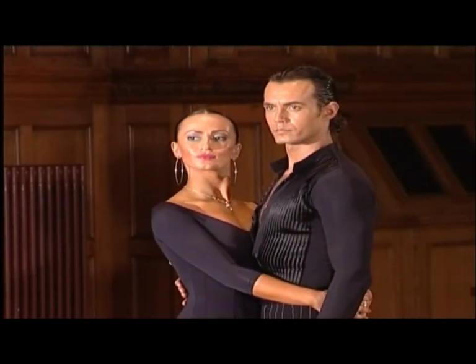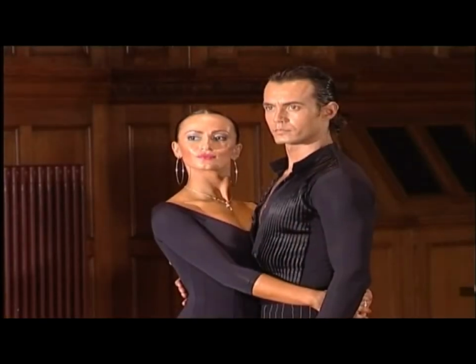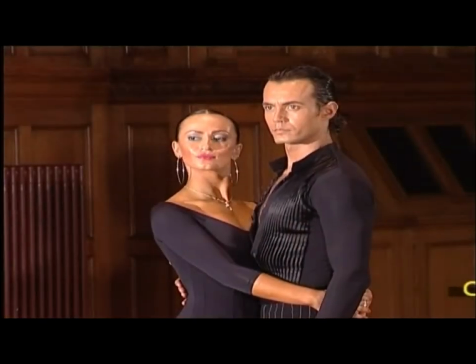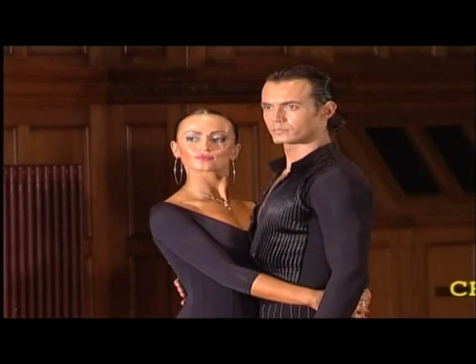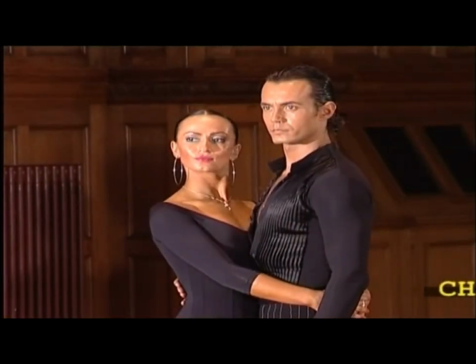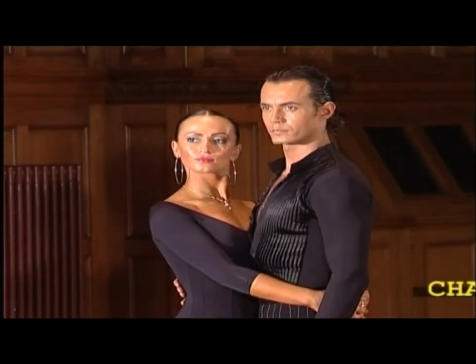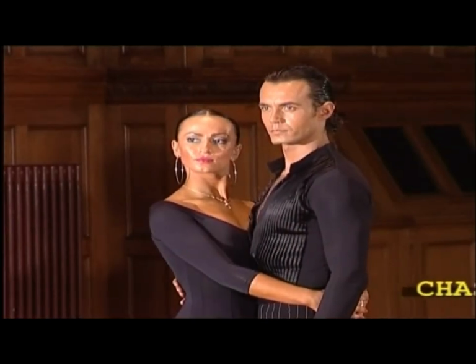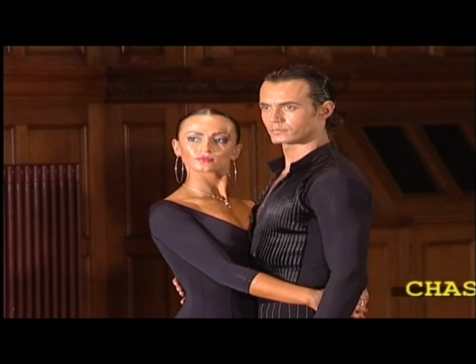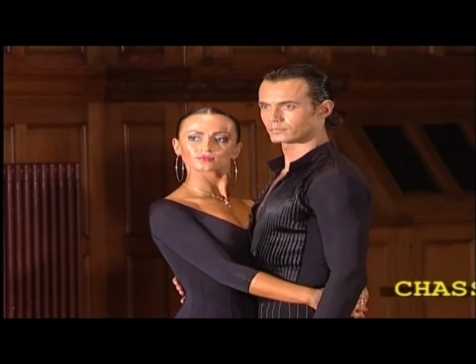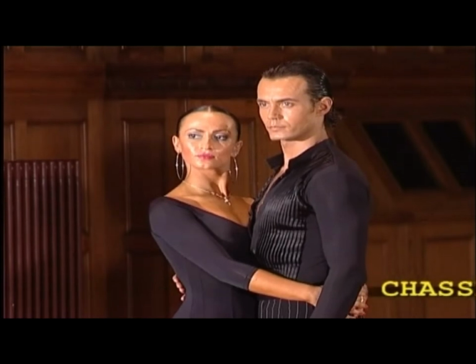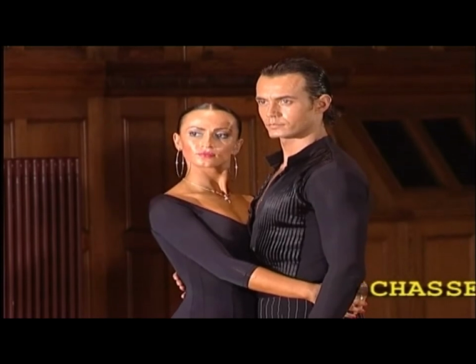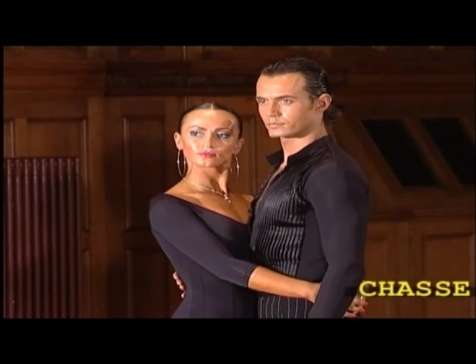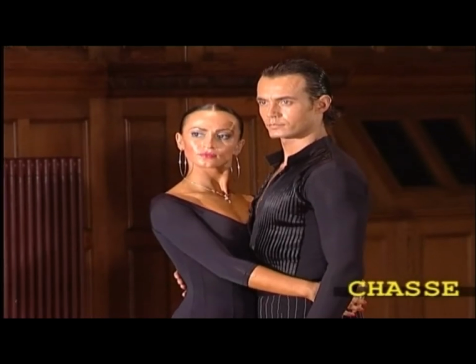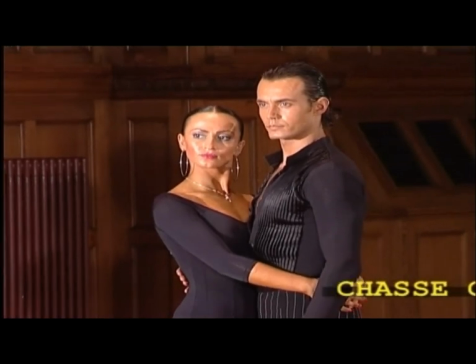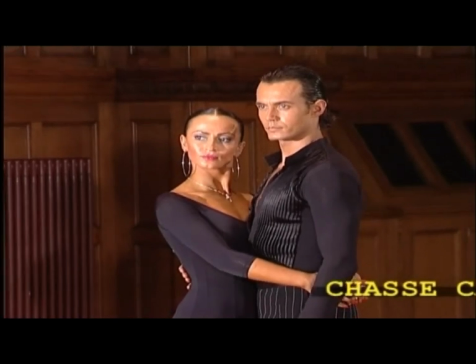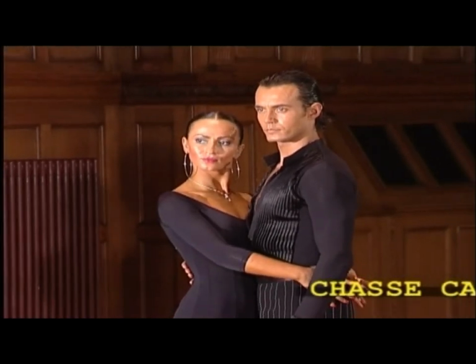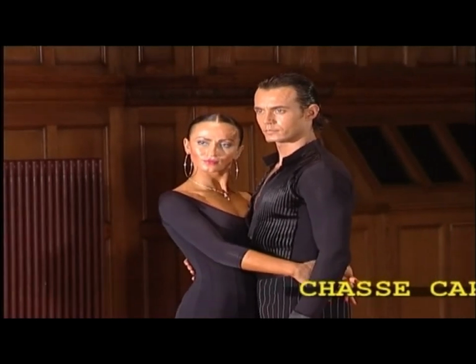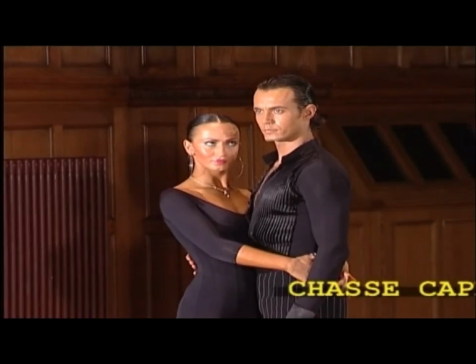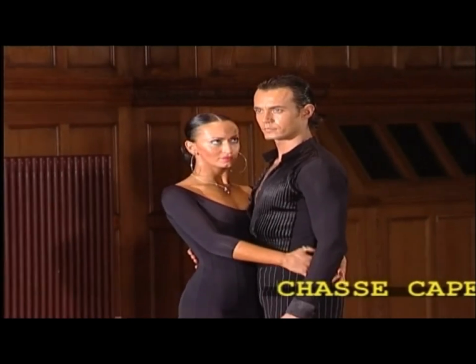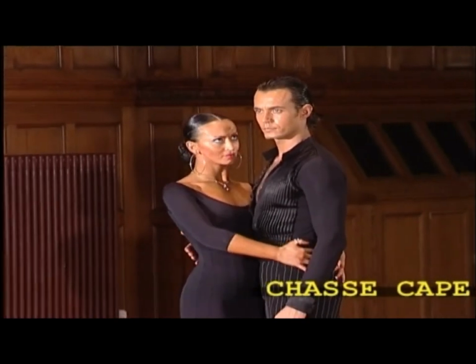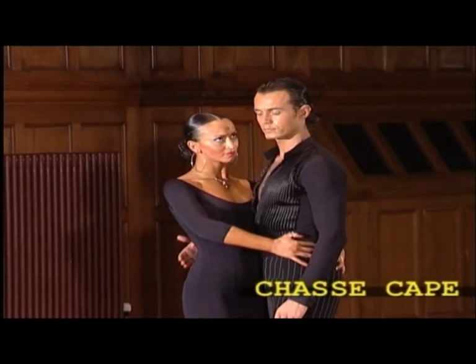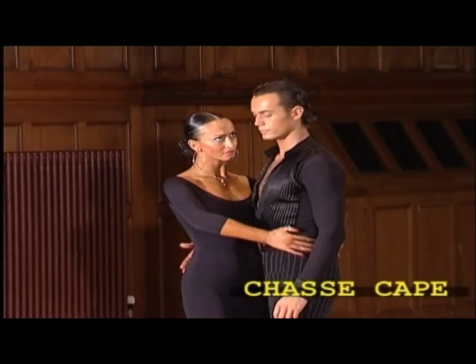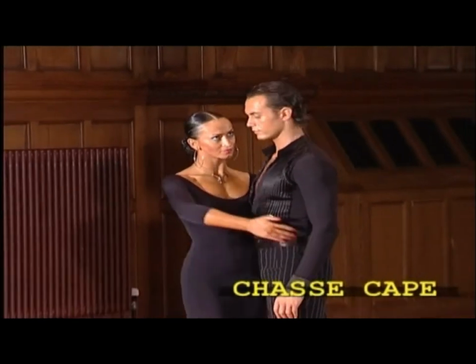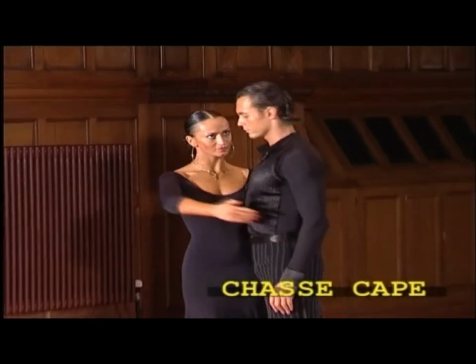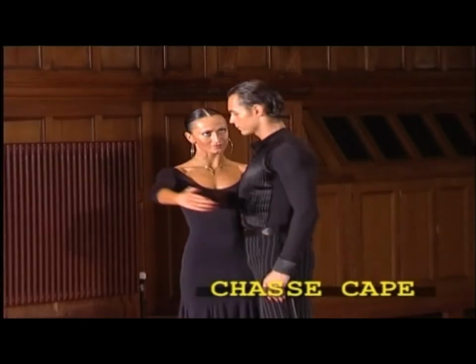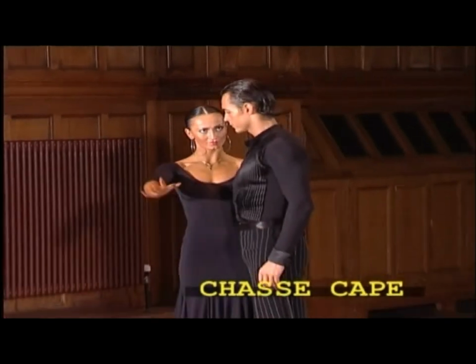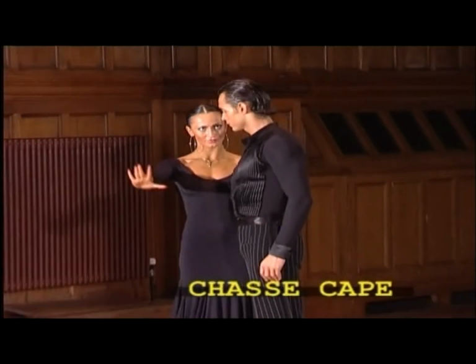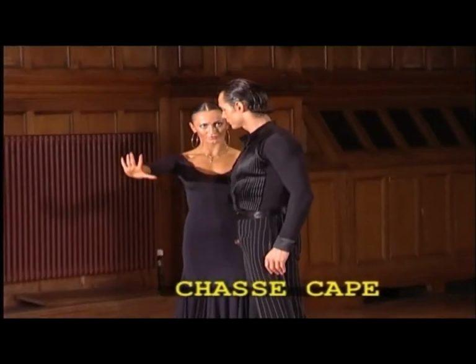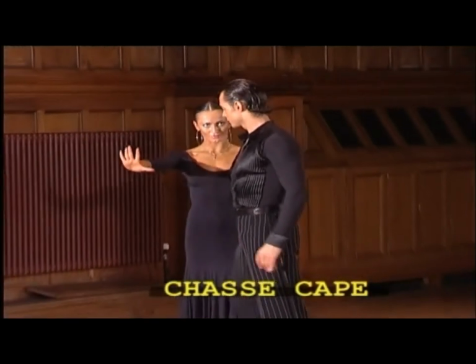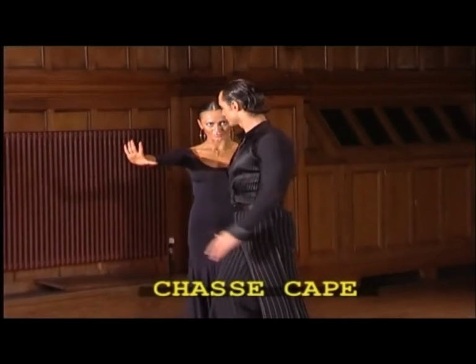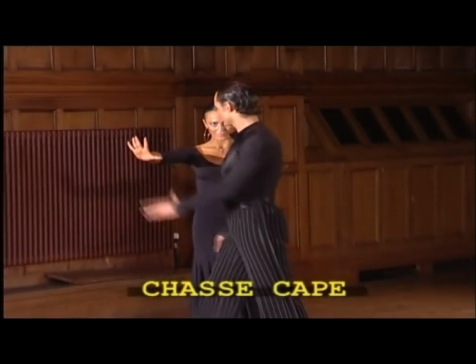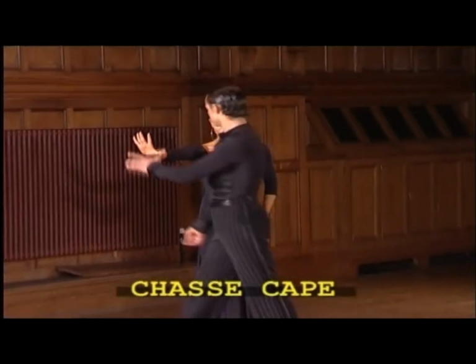One of the figures used by nearly every advanced dancer is the chassis capes.